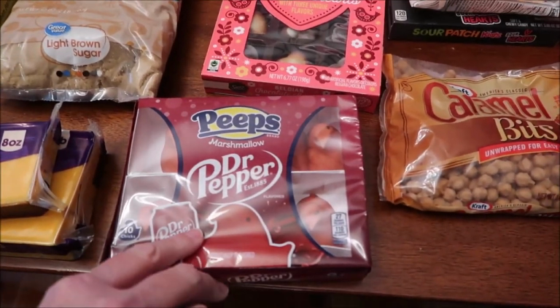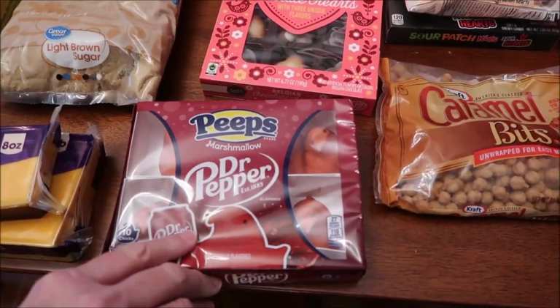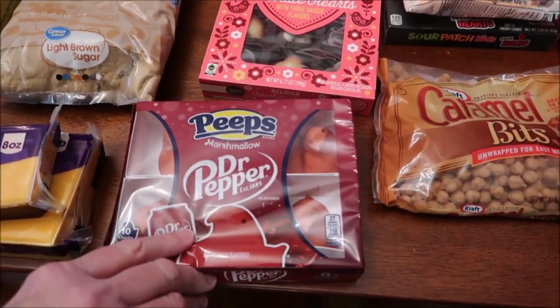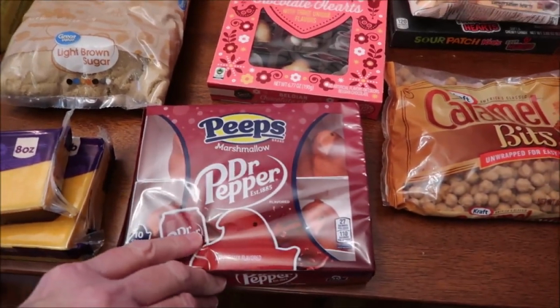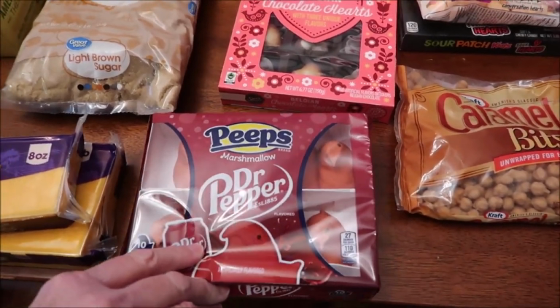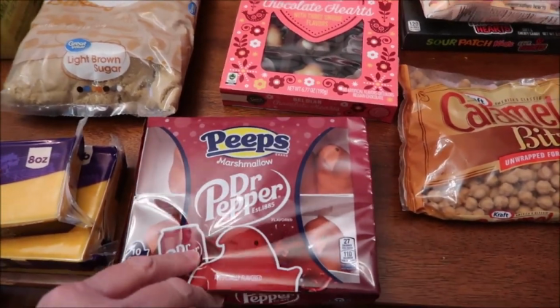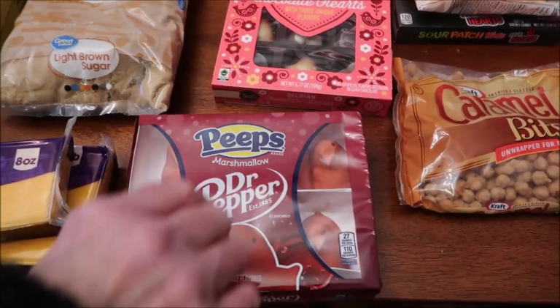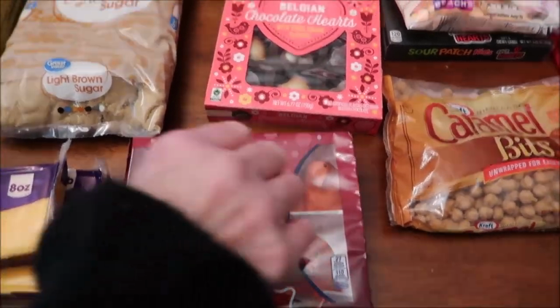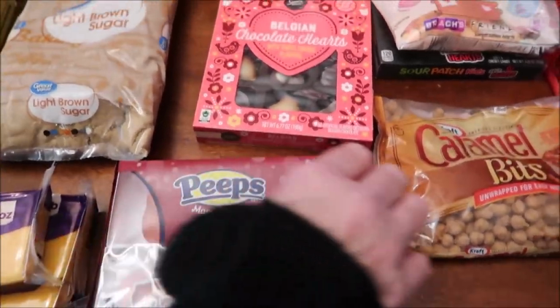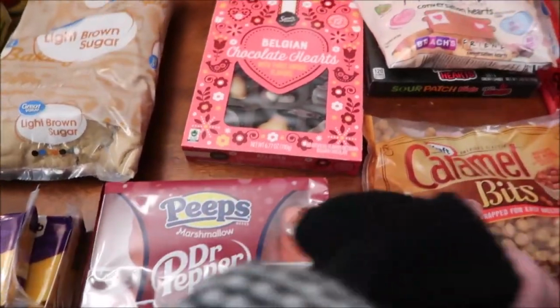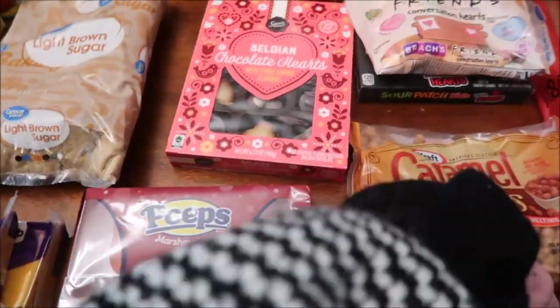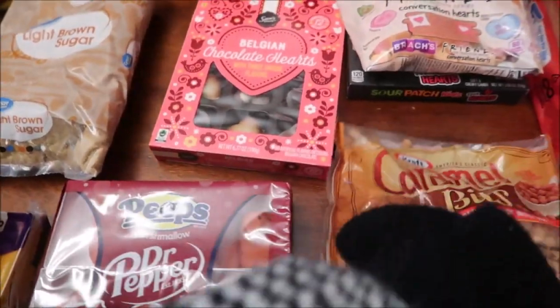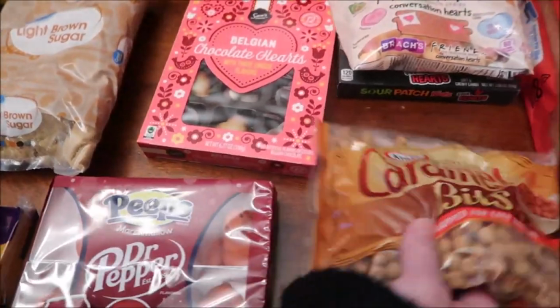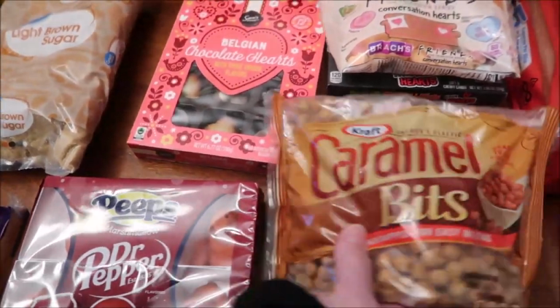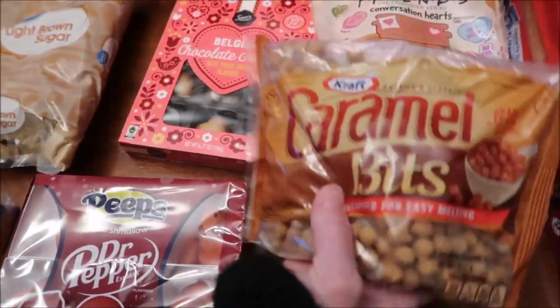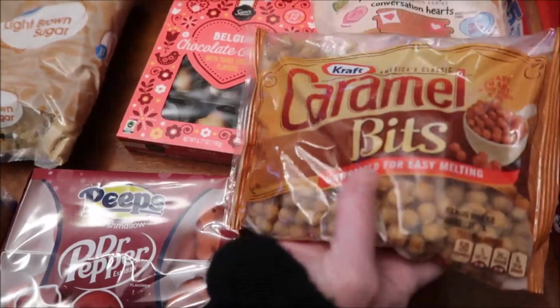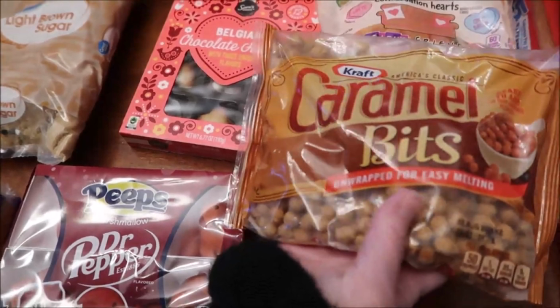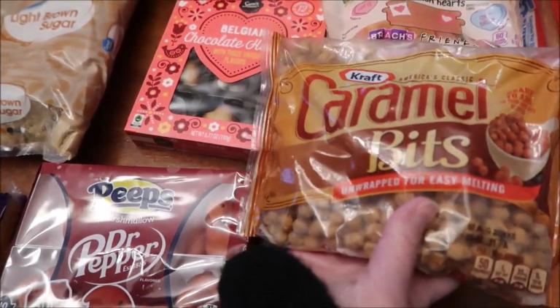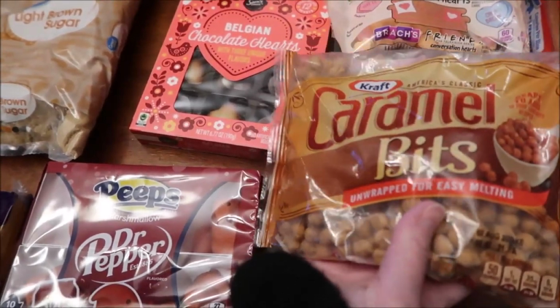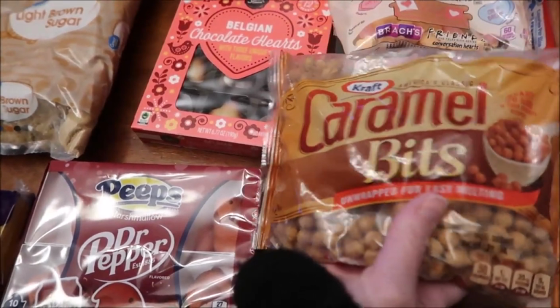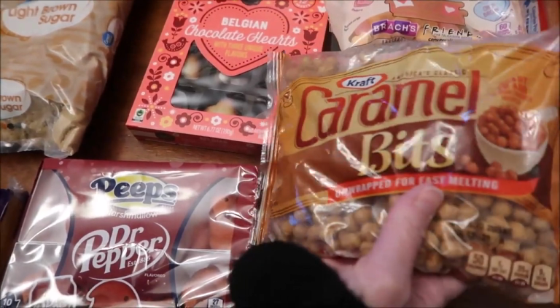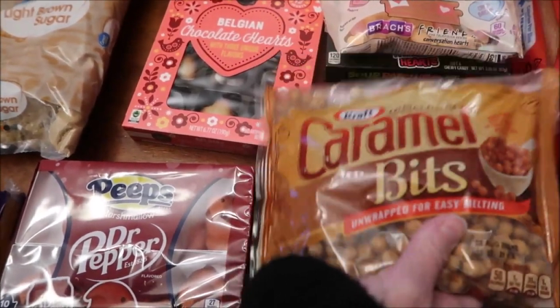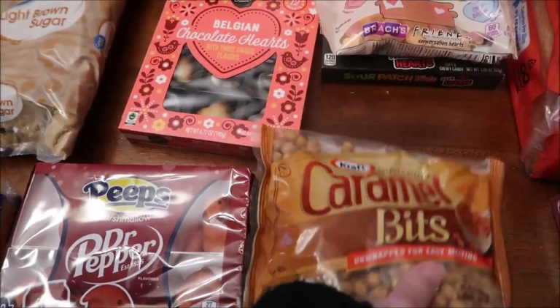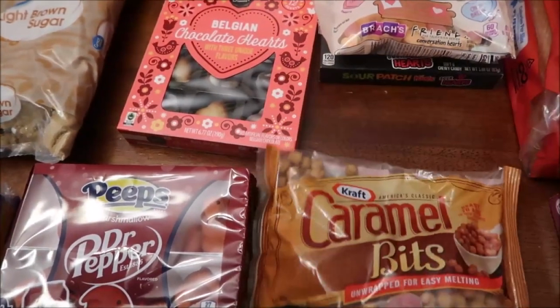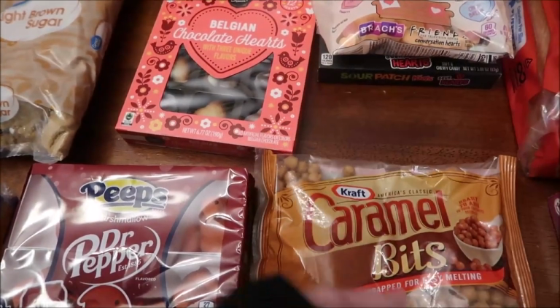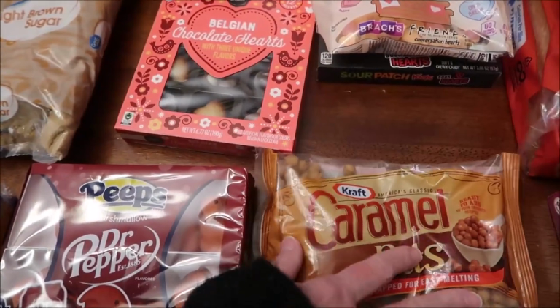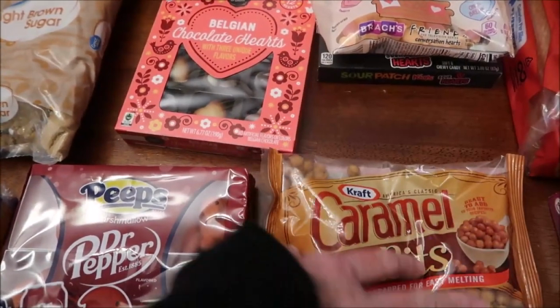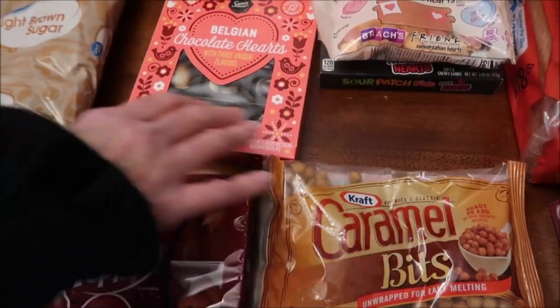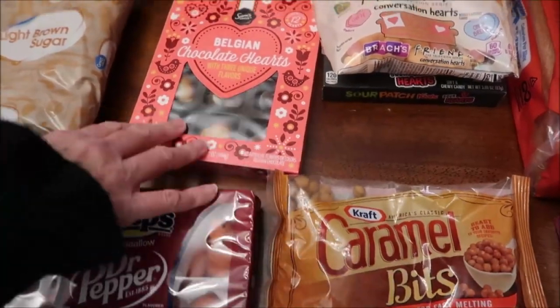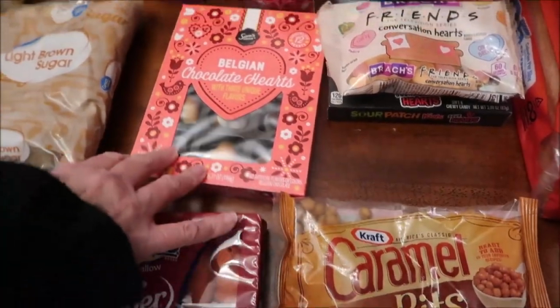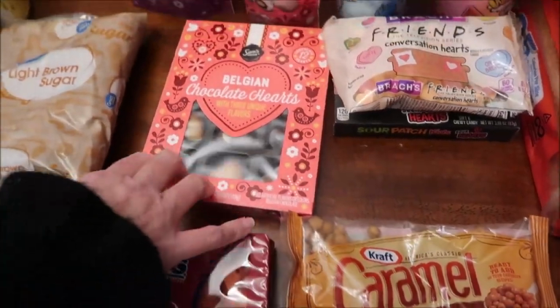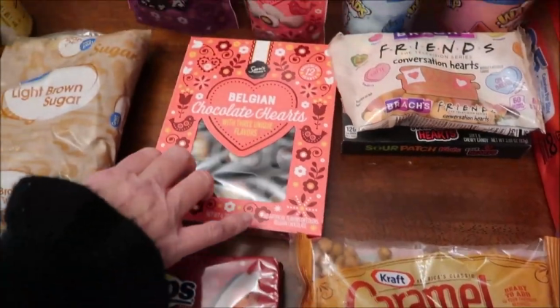I bought some light brown sugar. We bought some Dr. Pepper Peeps and some caramel bits — I'm going to be making some recipes.